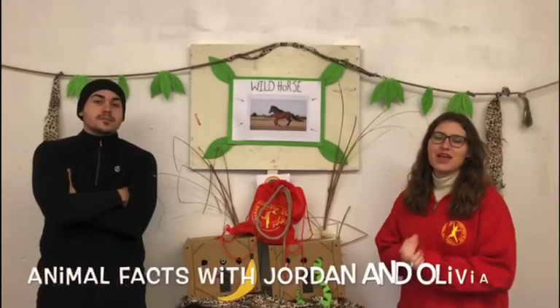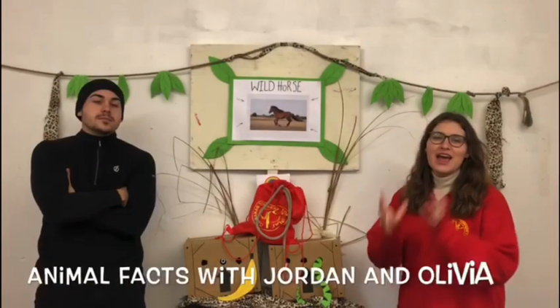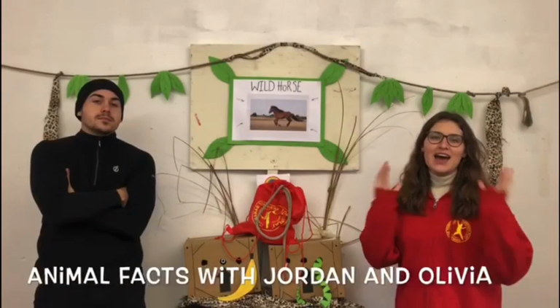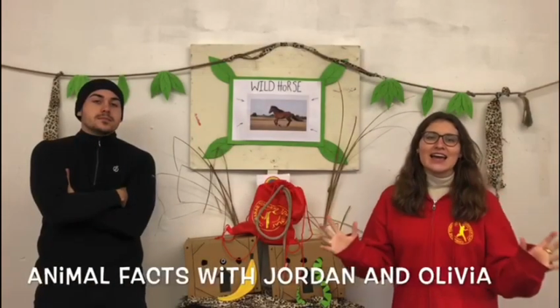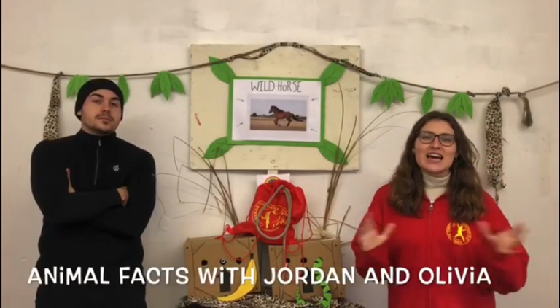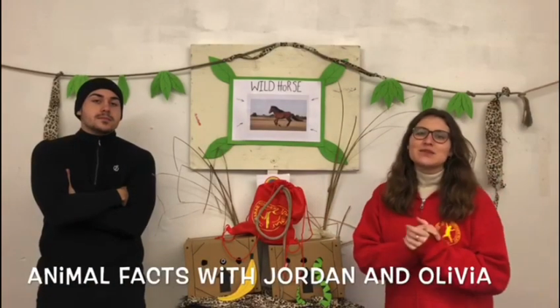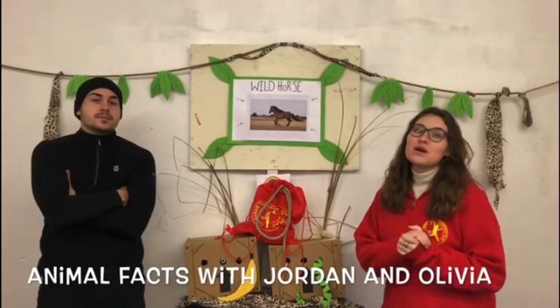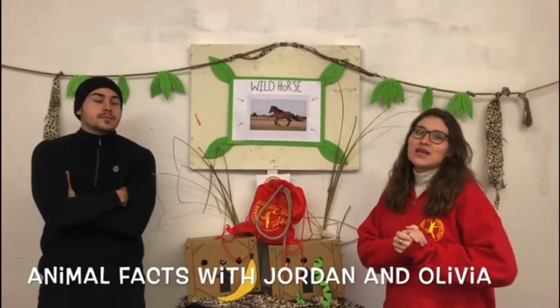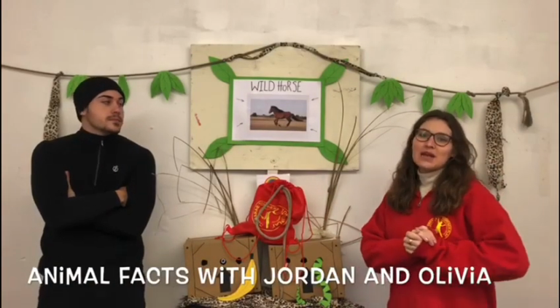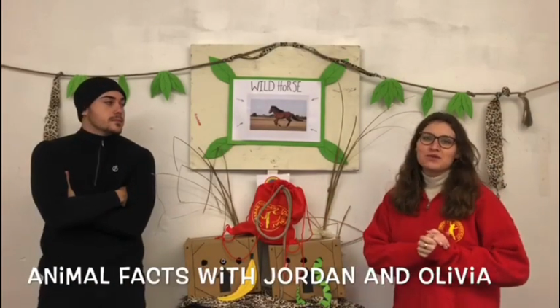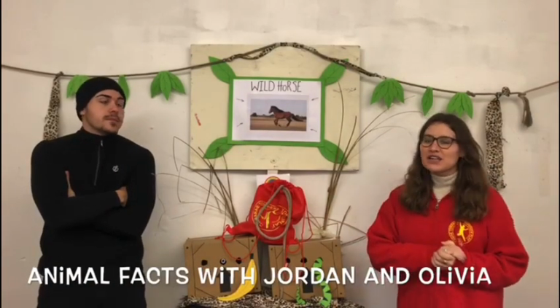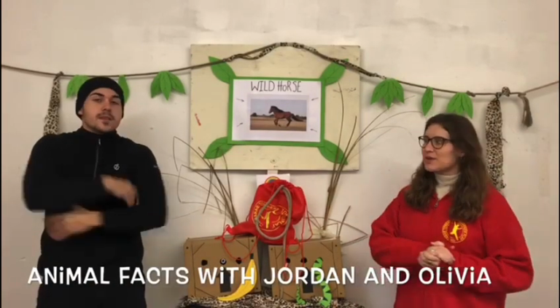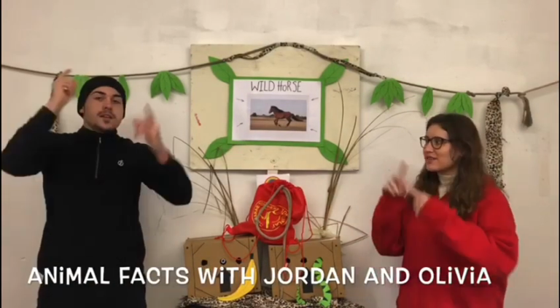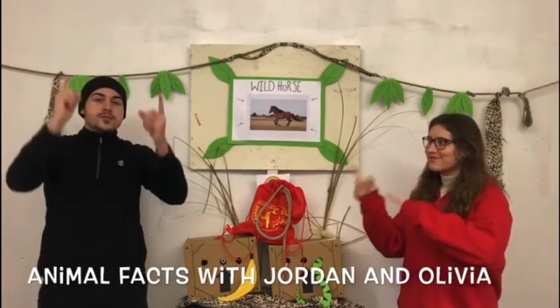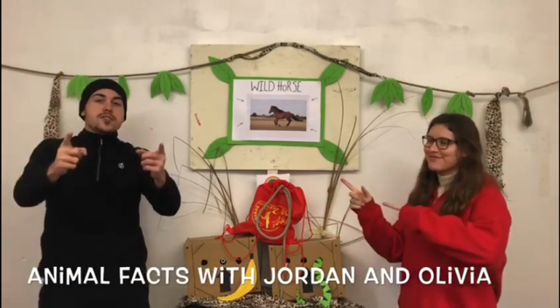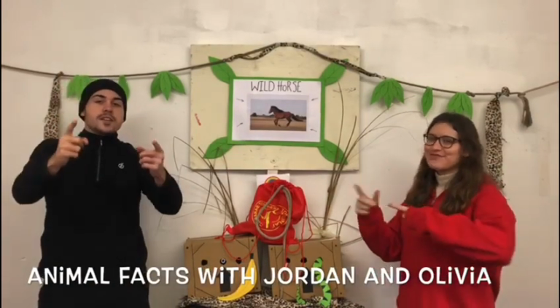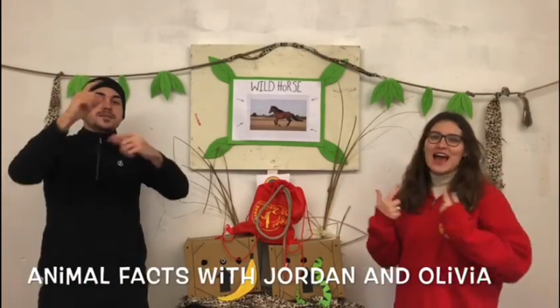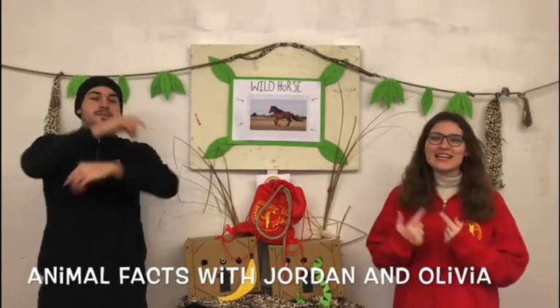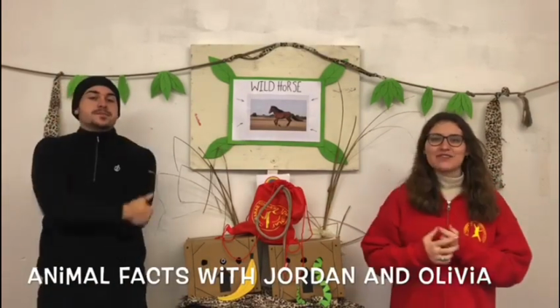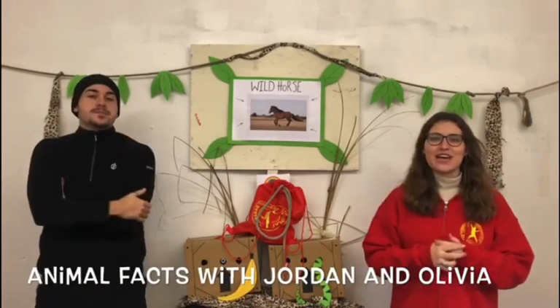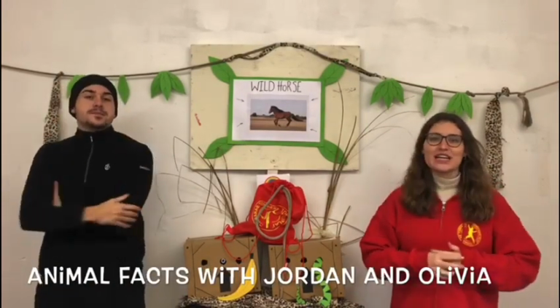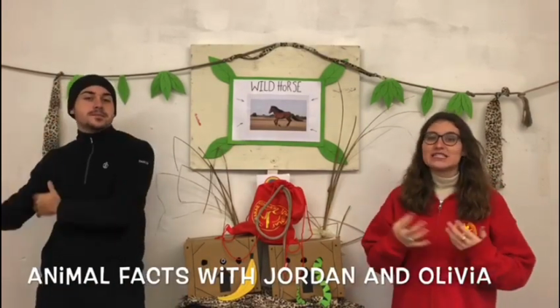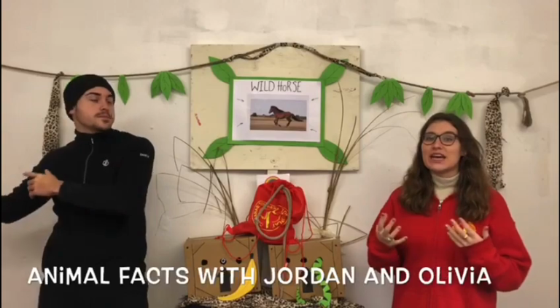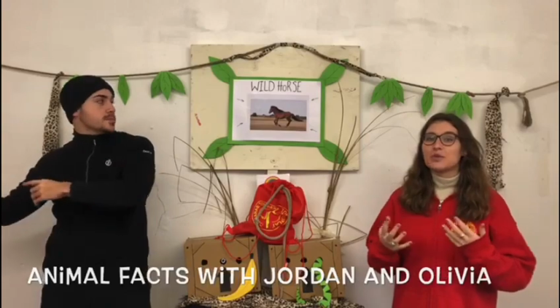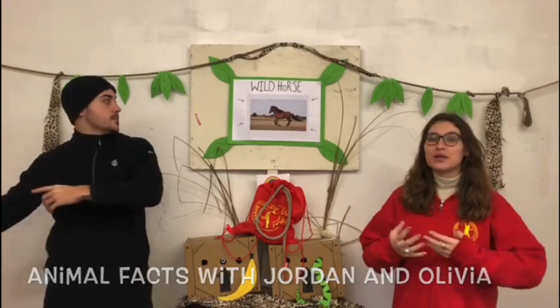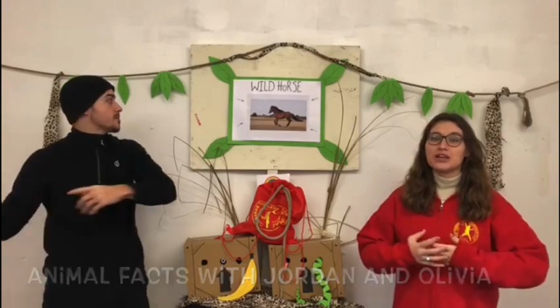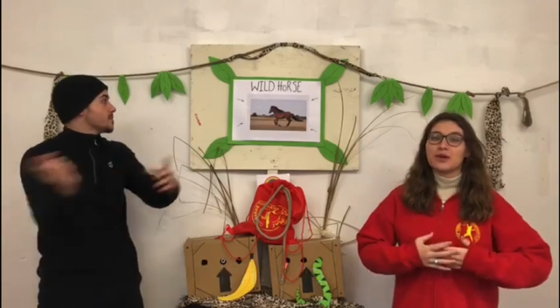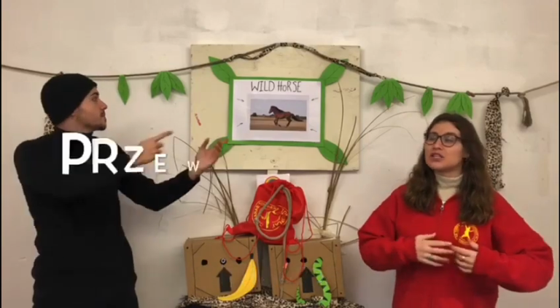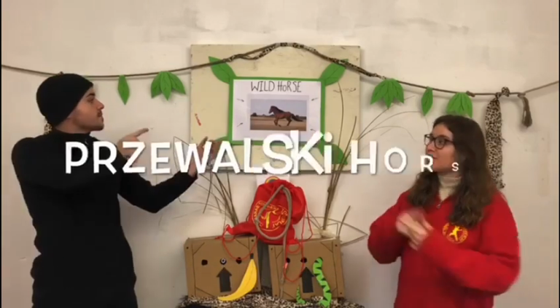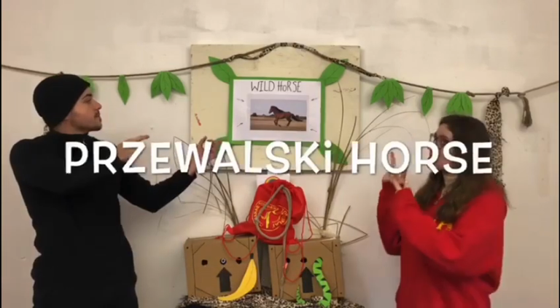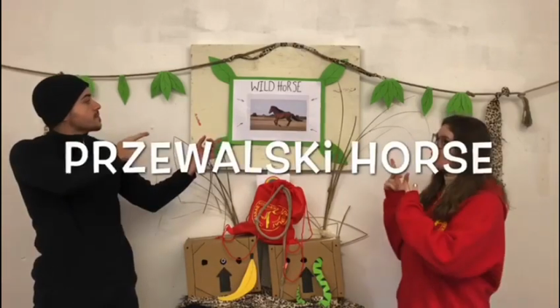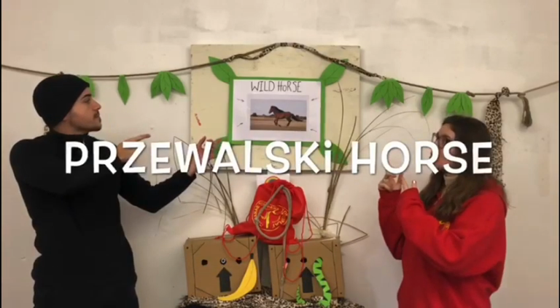Hi guys, welcome to Animal Facts with Jordan and Olivia, and today we'll be learning about the Przewalski's horse.